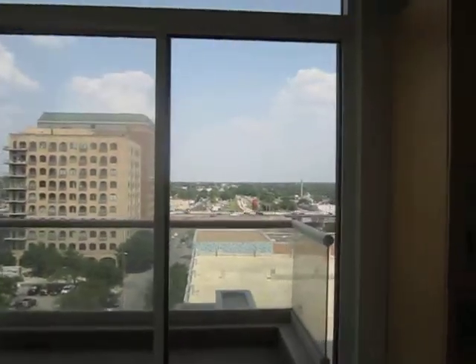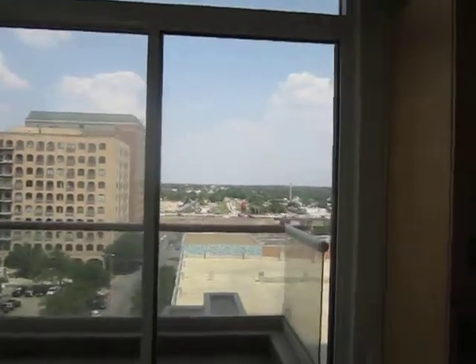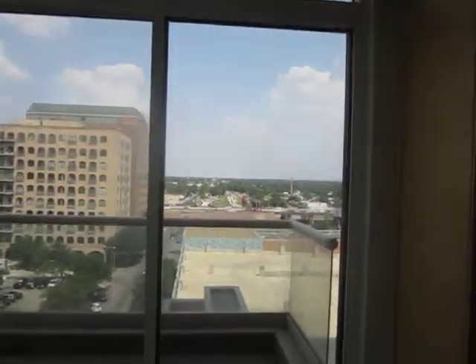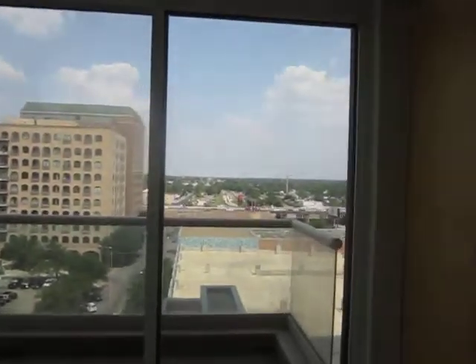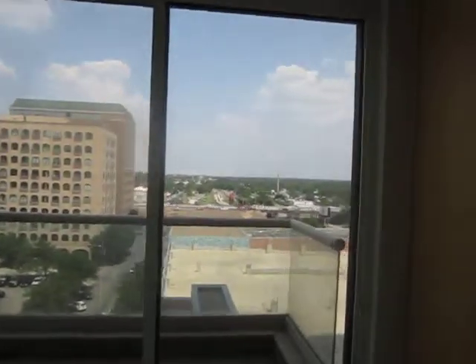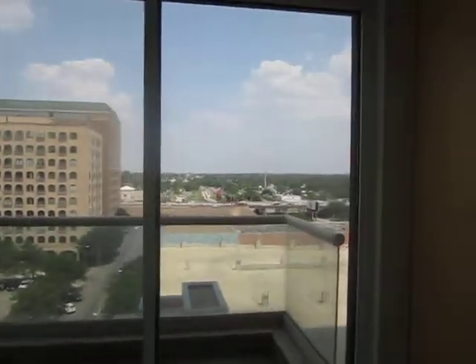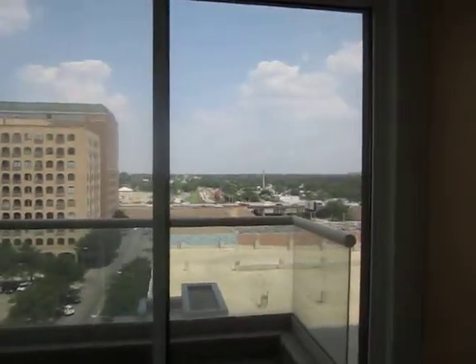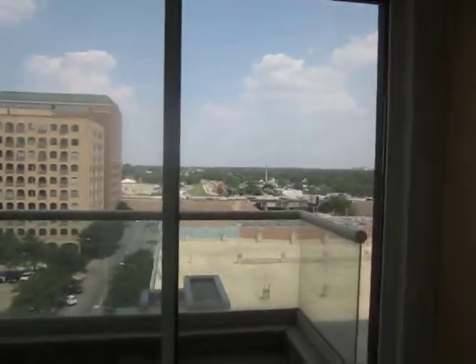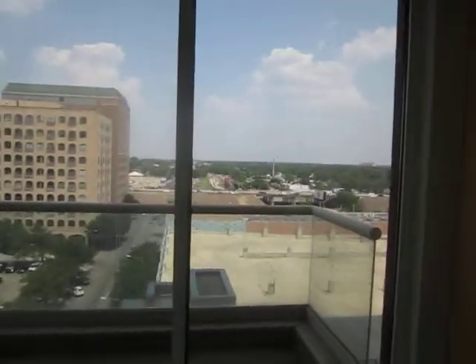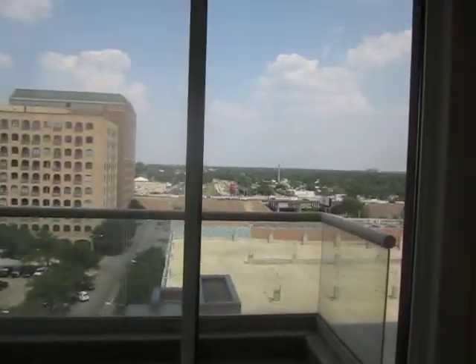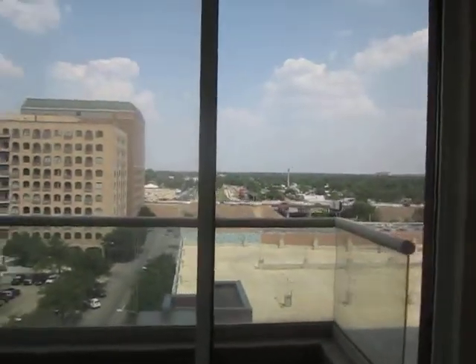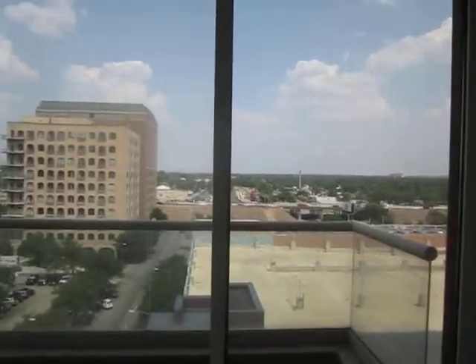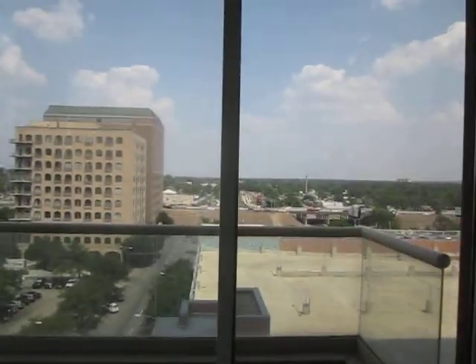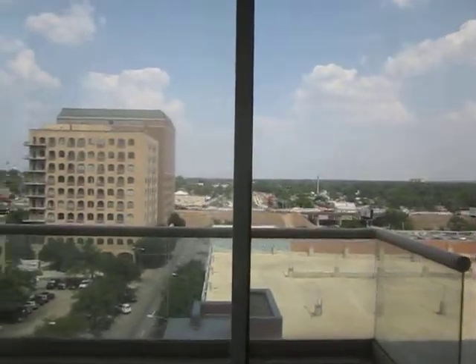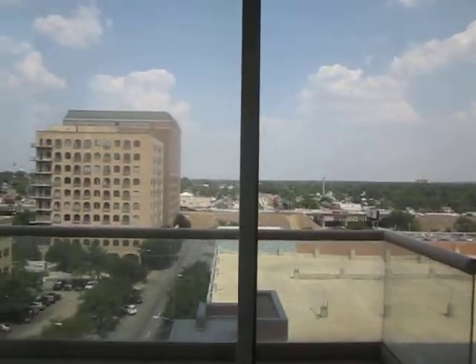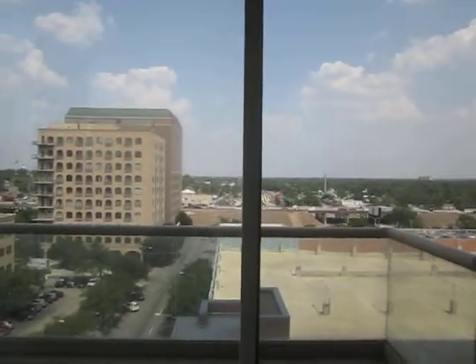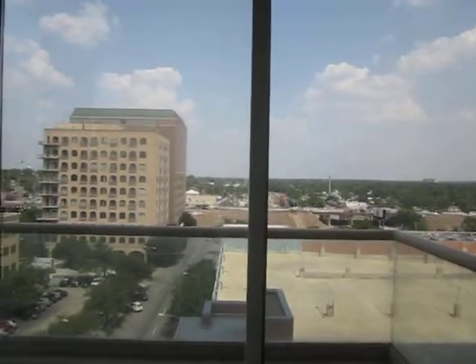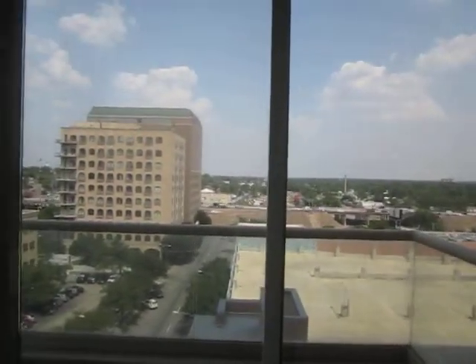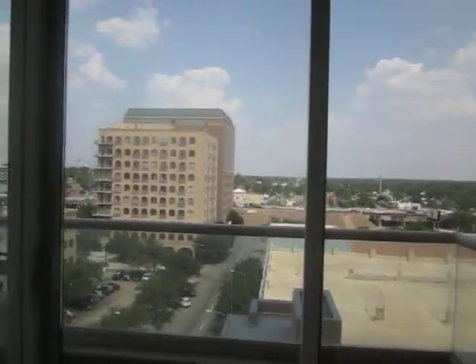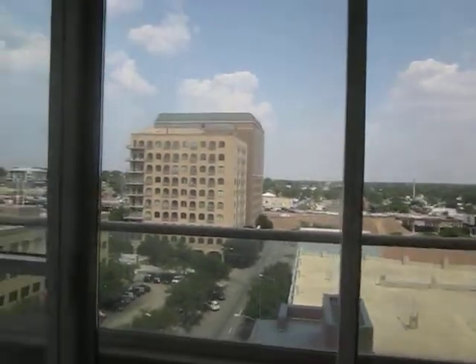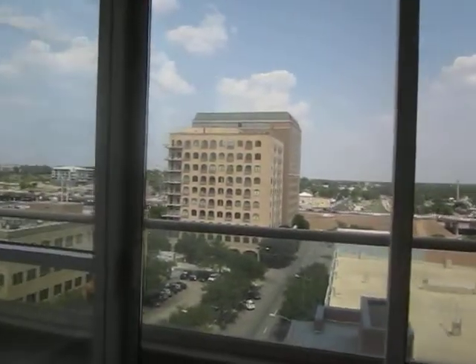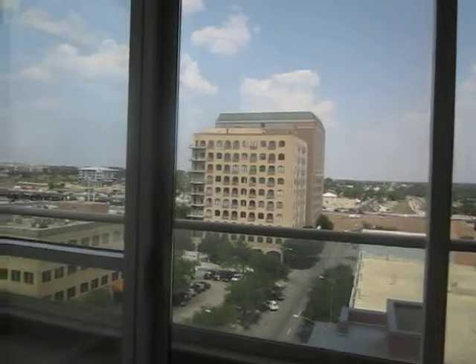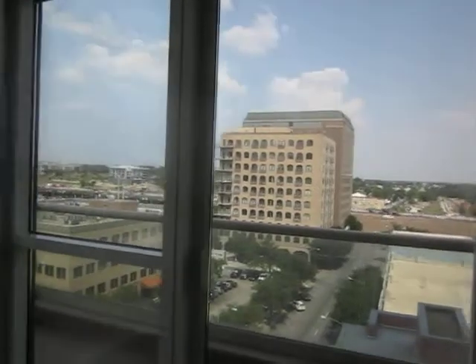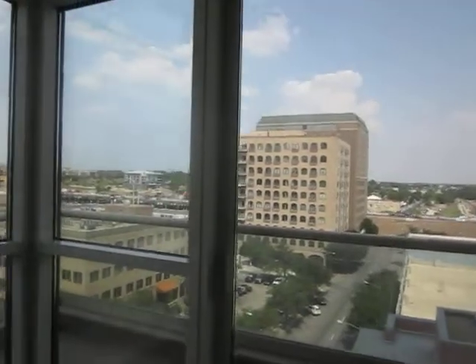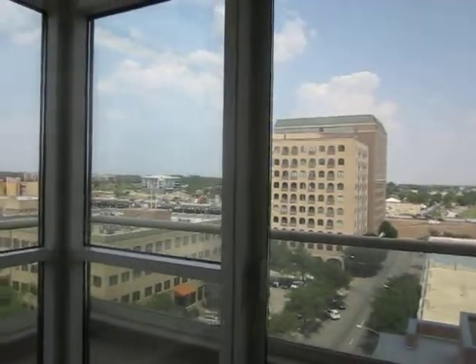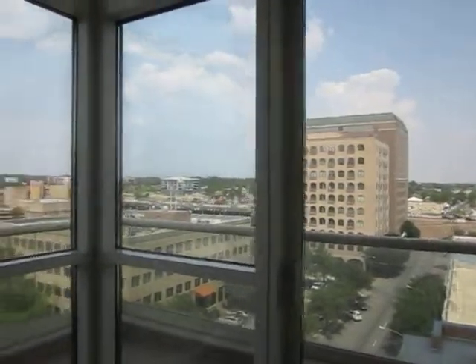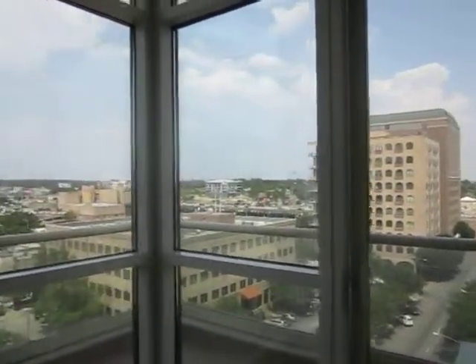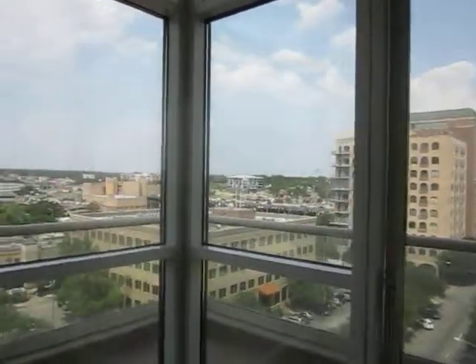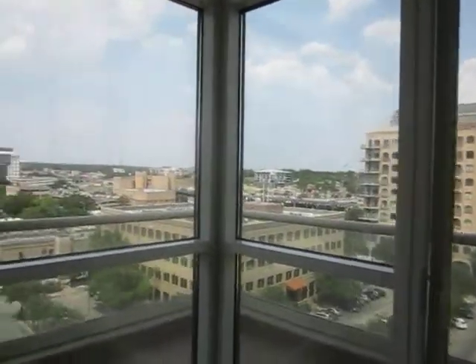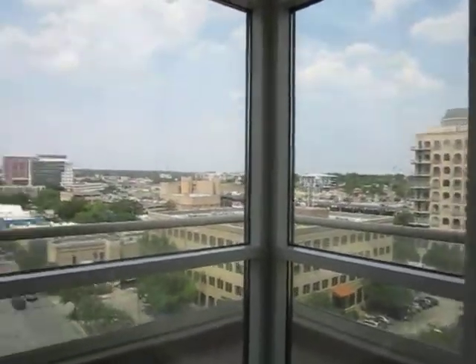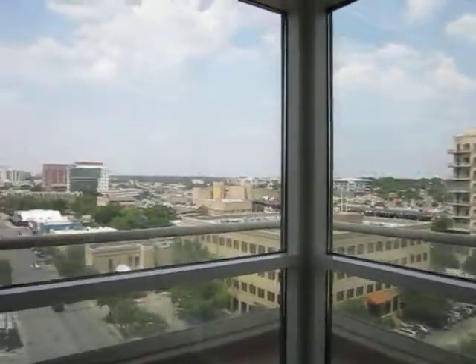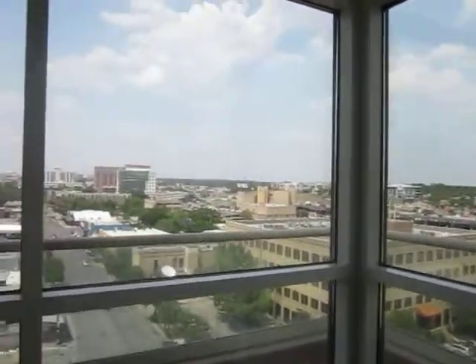Here you can see that wraparound balcony and some of the sweeping views of downtown Austin.